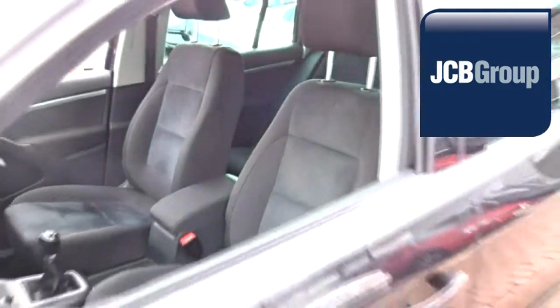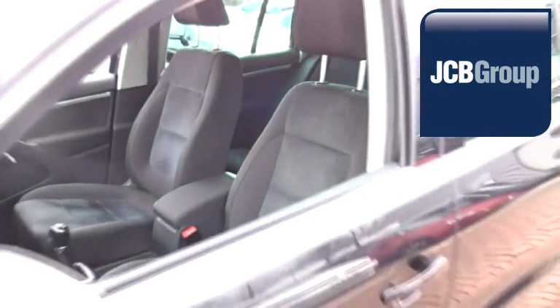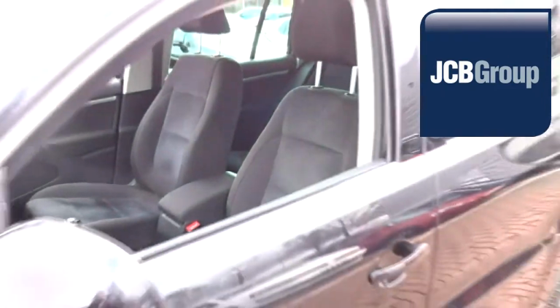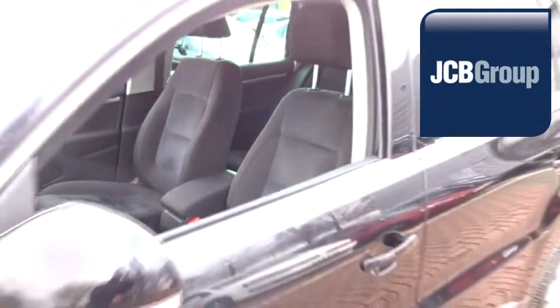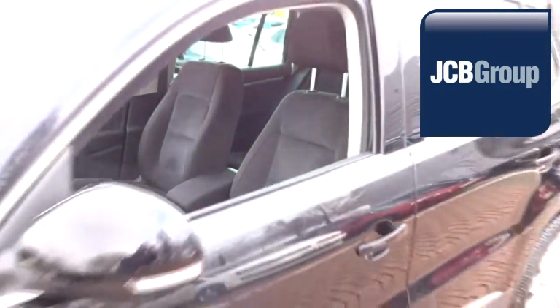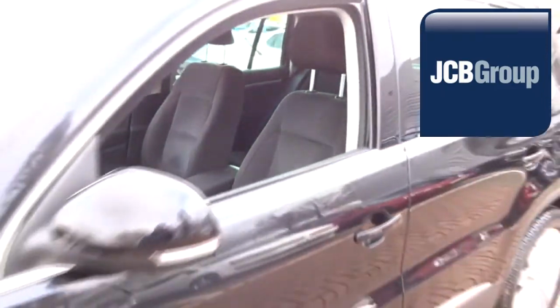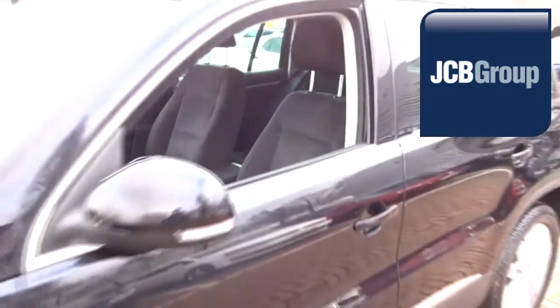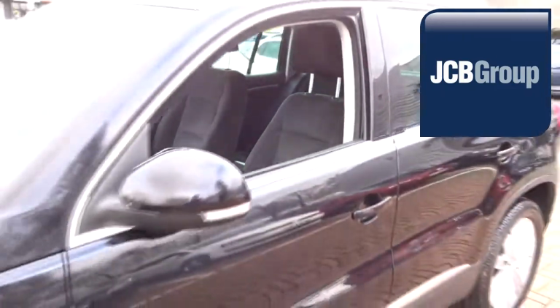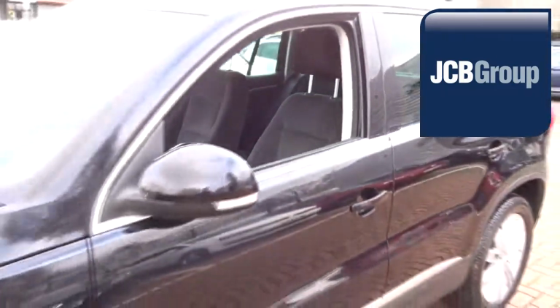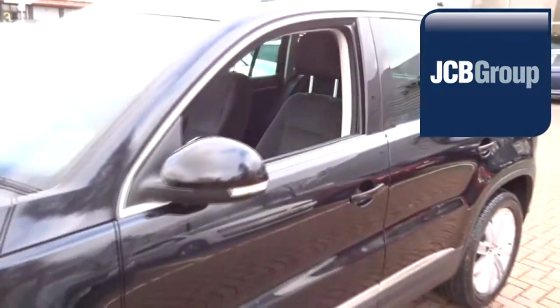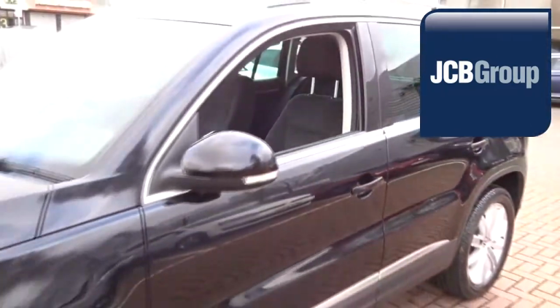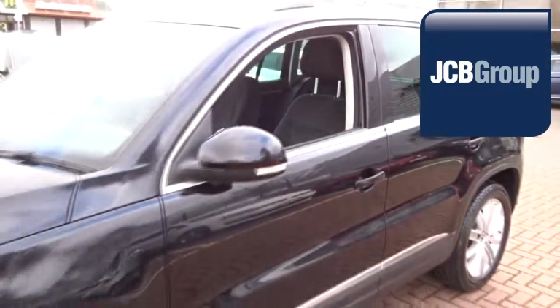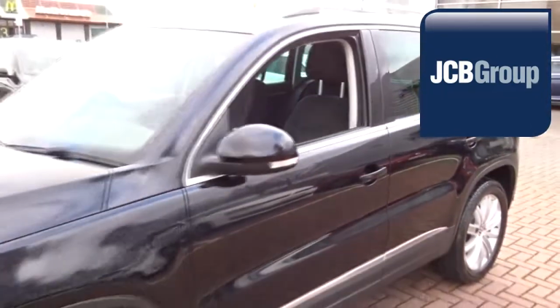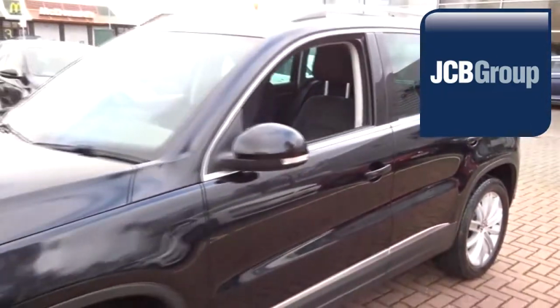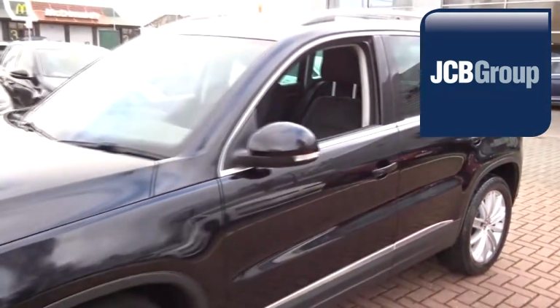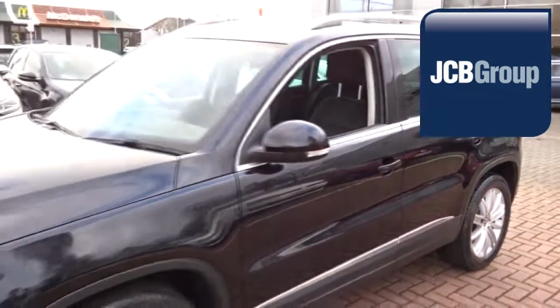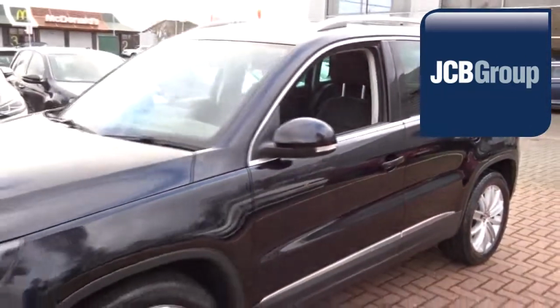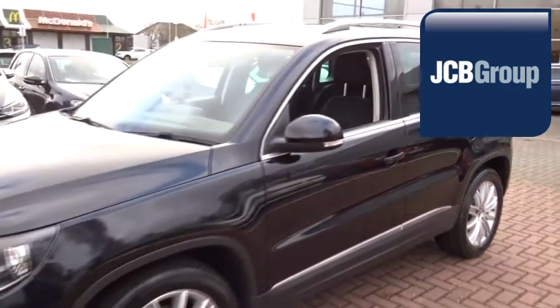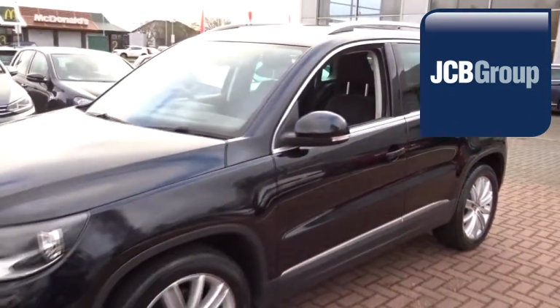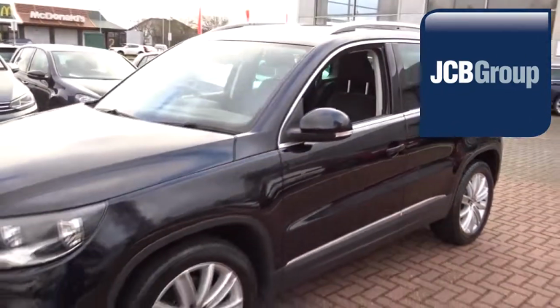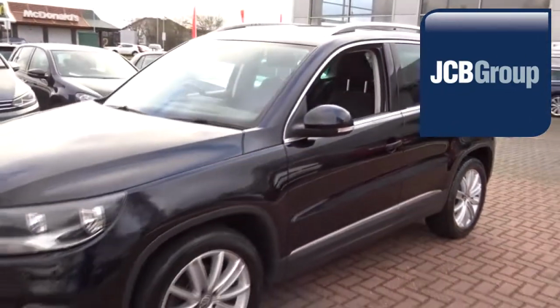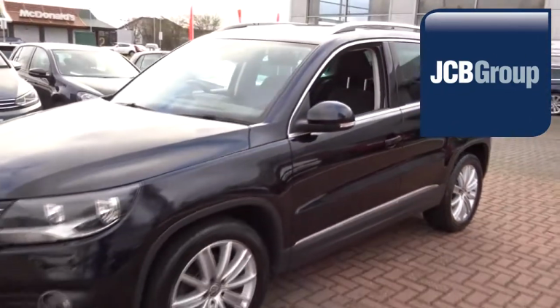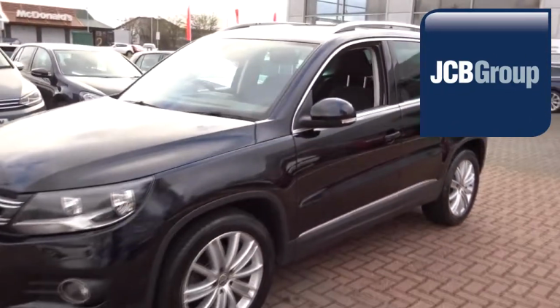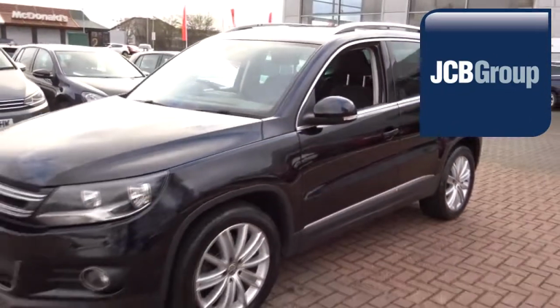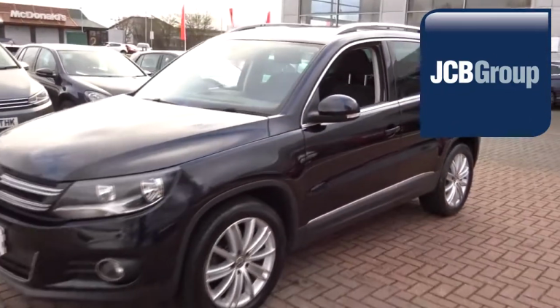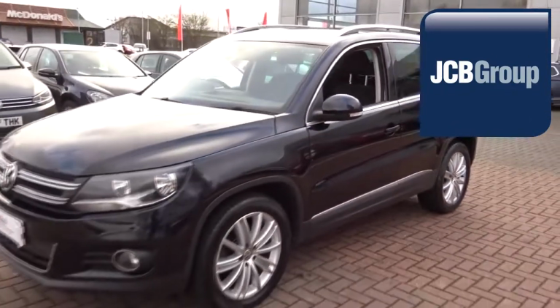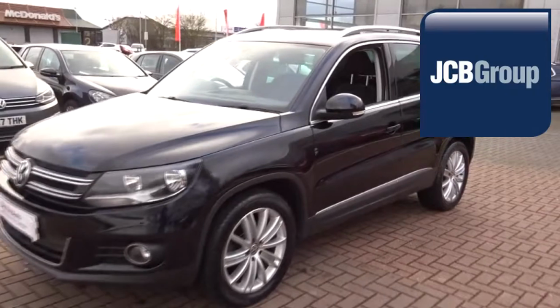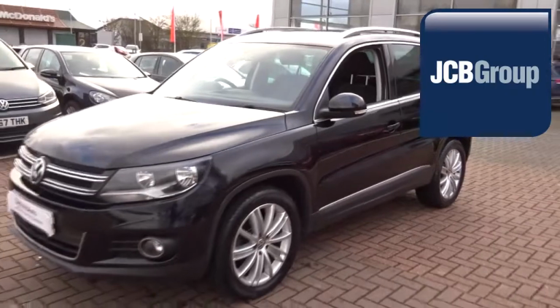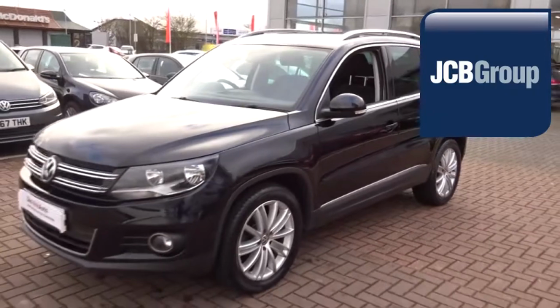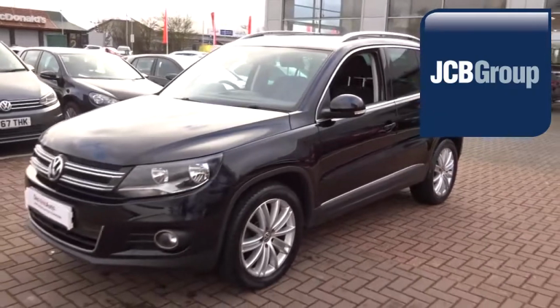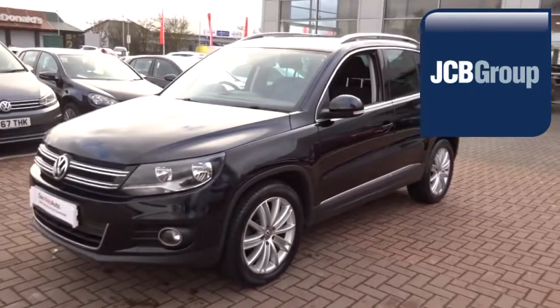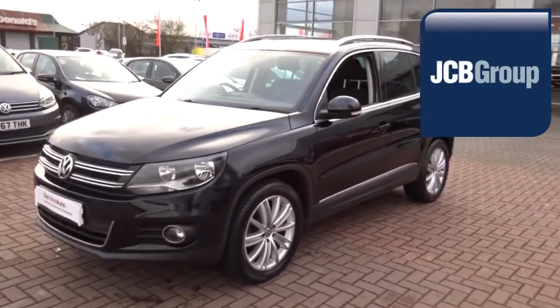Thanks for watching. There's a Volkswagen for all of us.